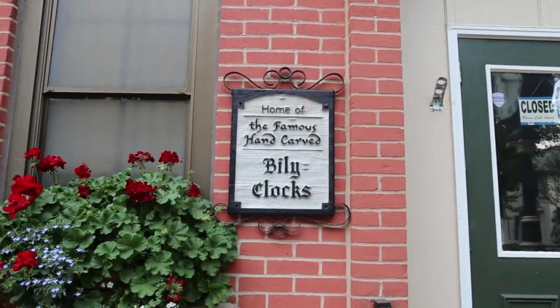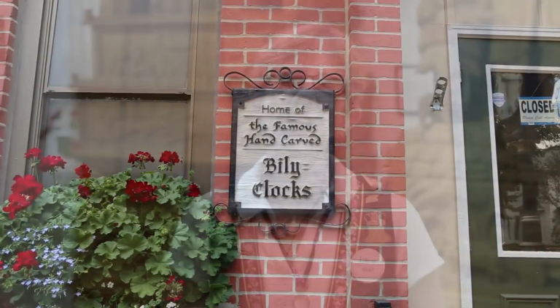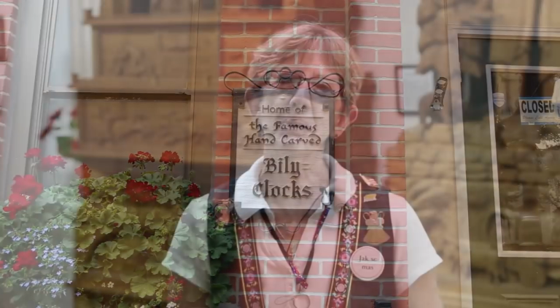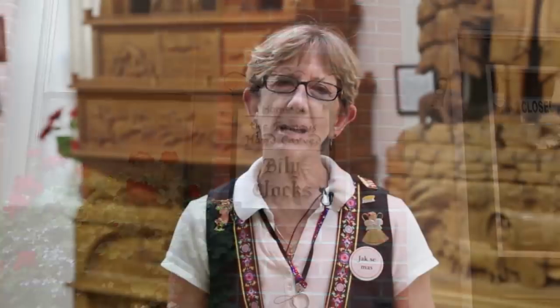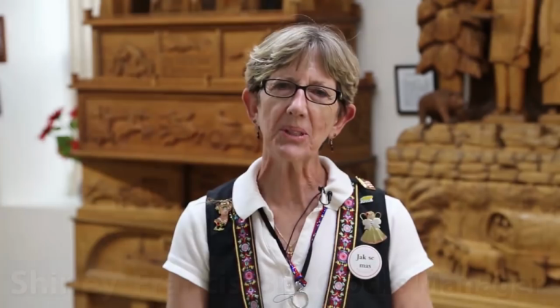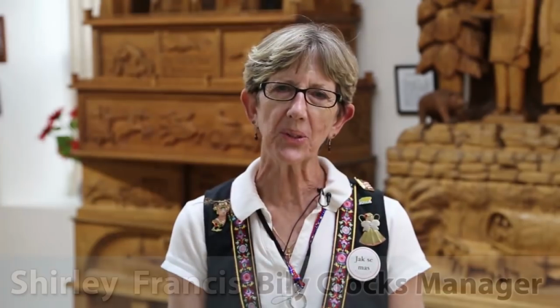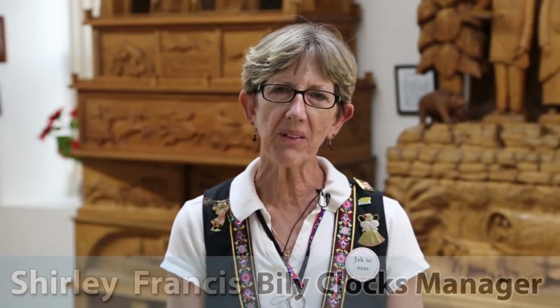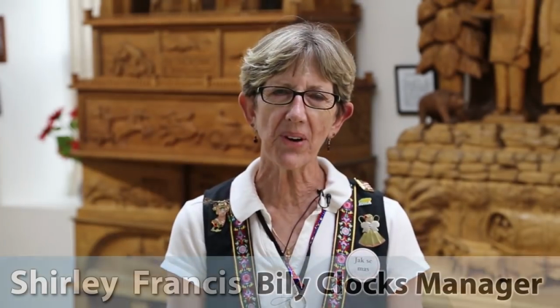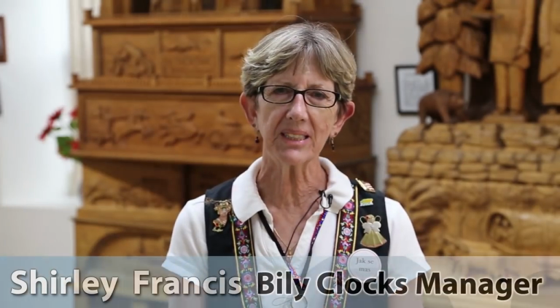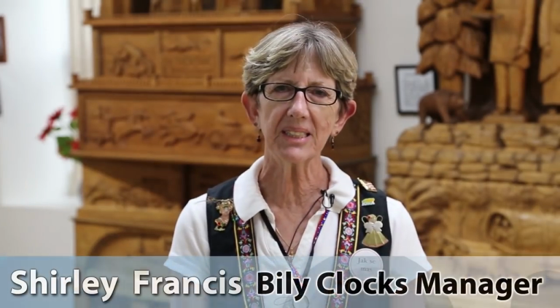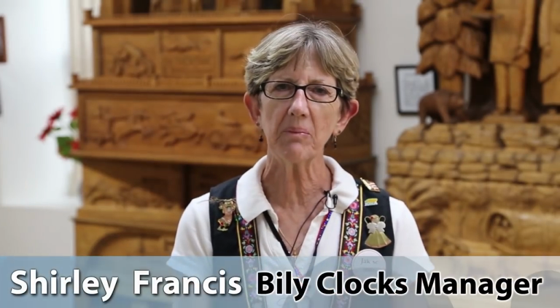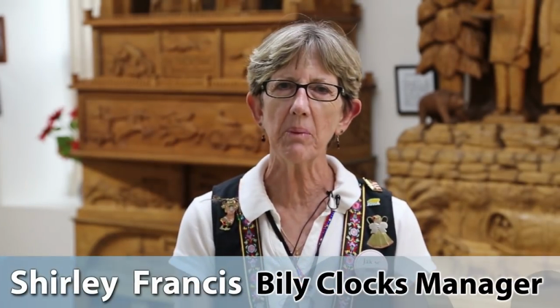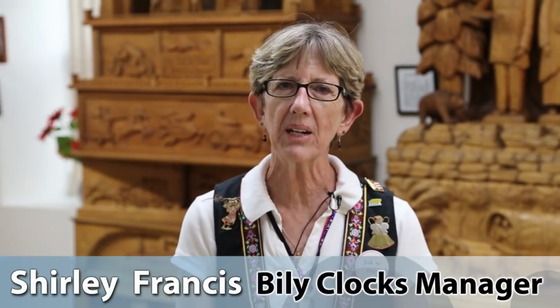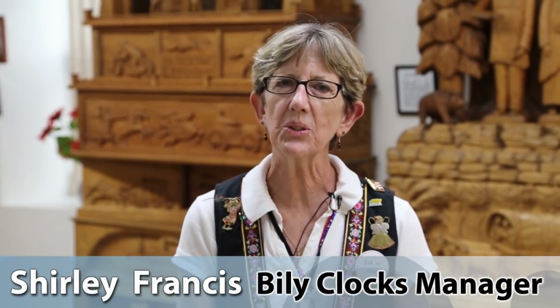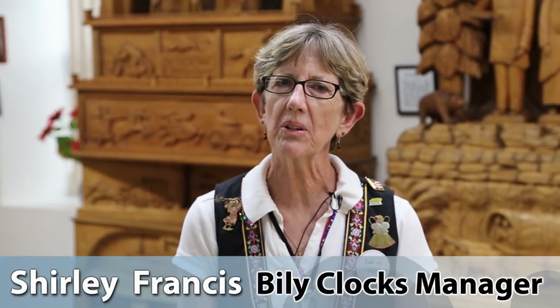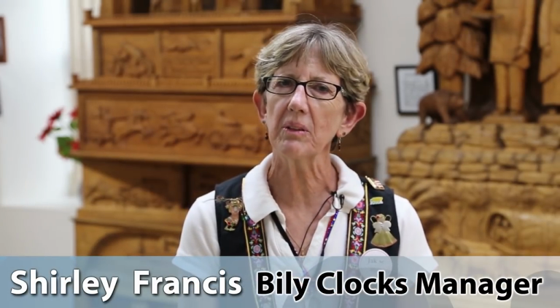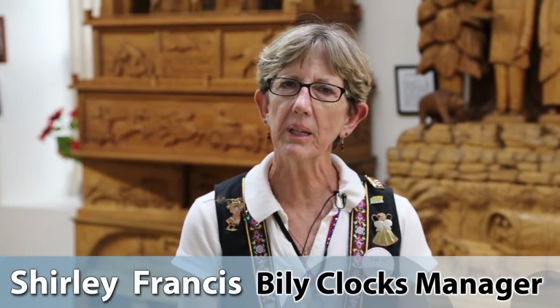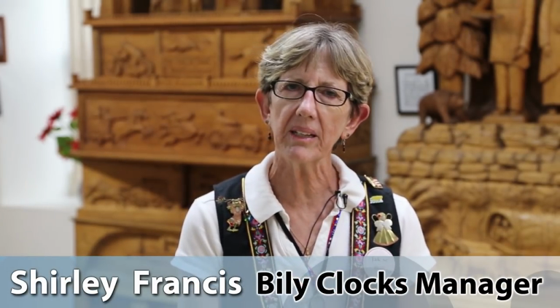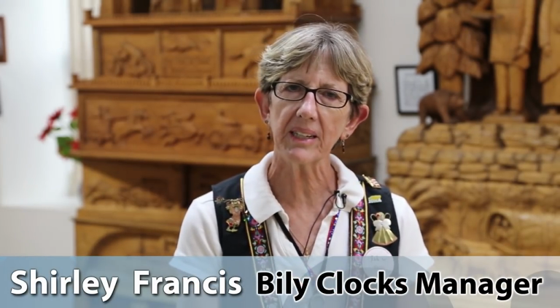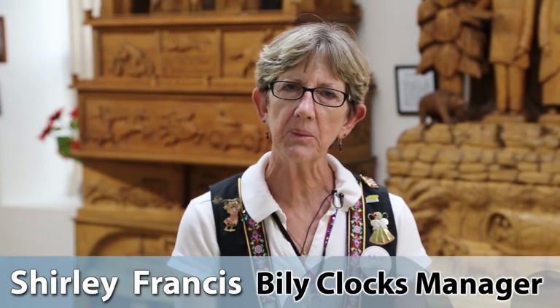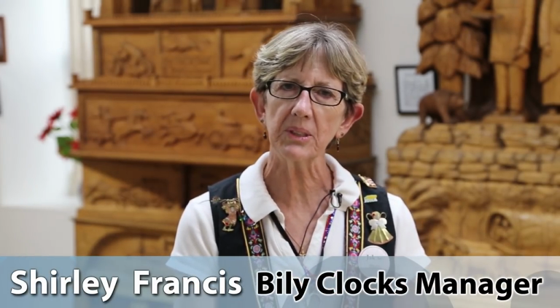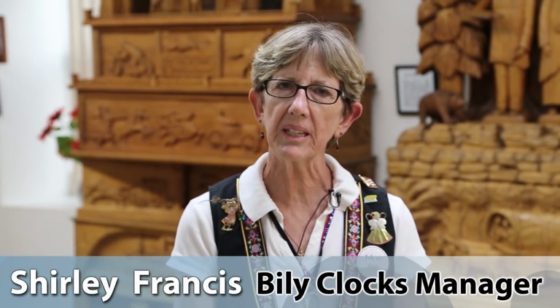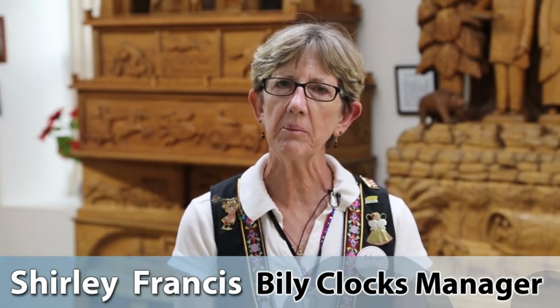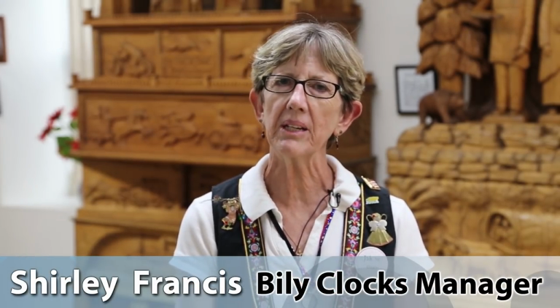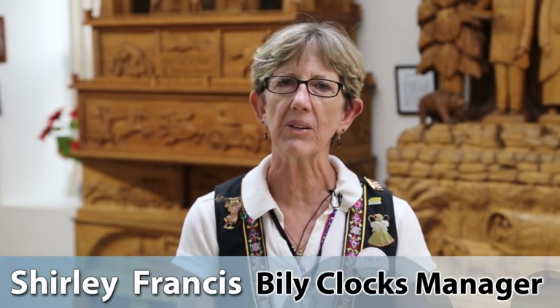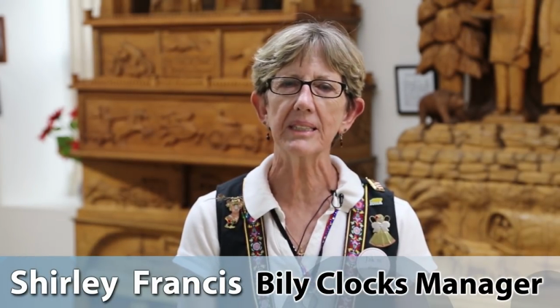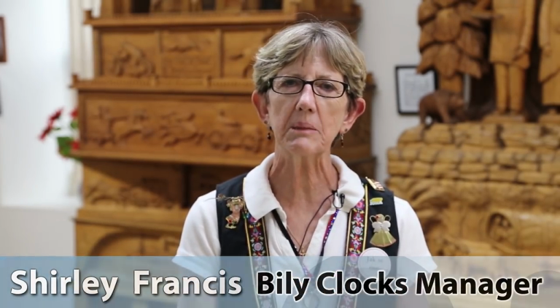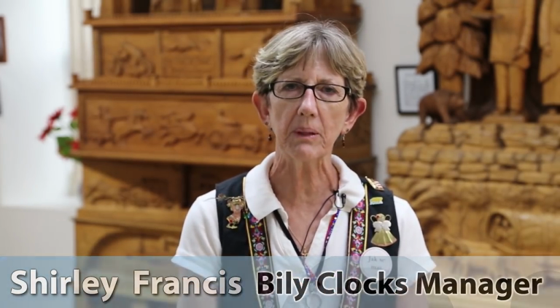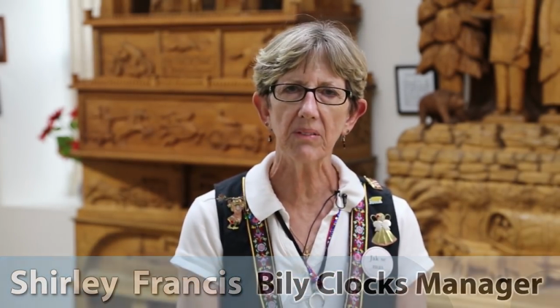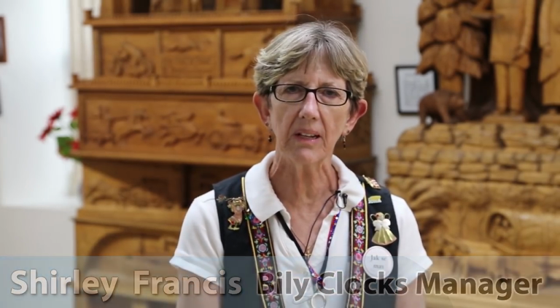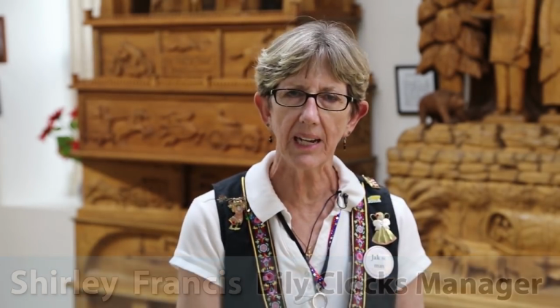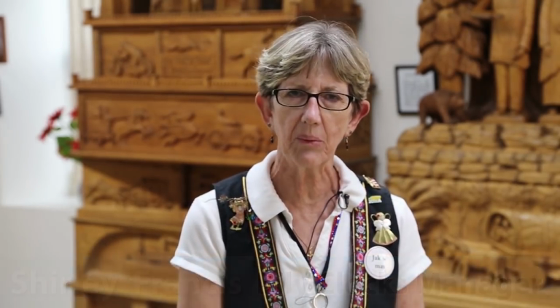My name is Shirley Francis. I'm the manager of the Bily Clocks Museum here in Spillville, Iowa.